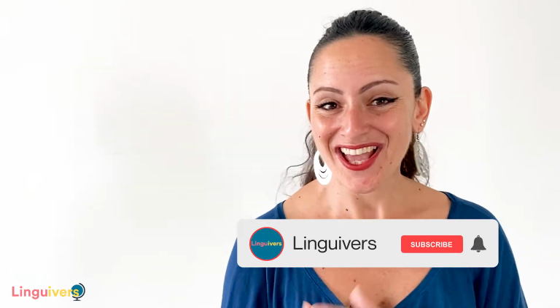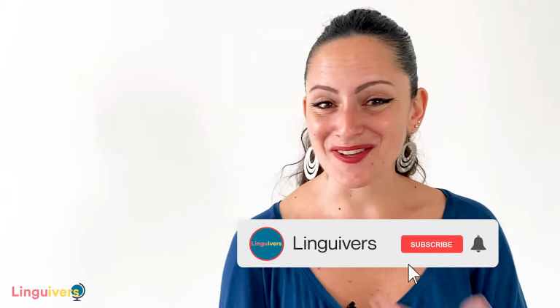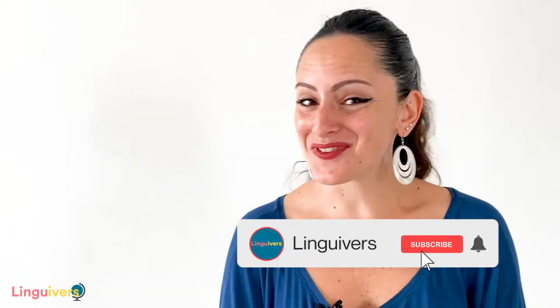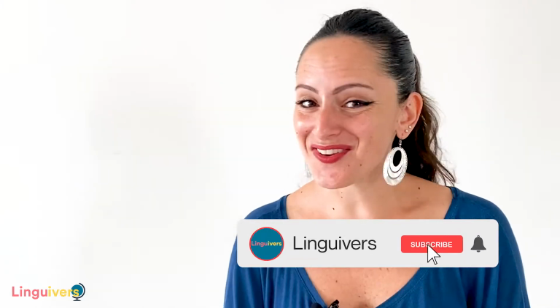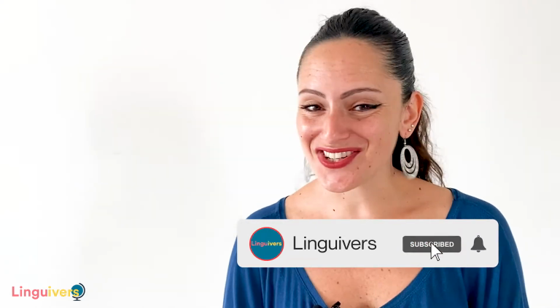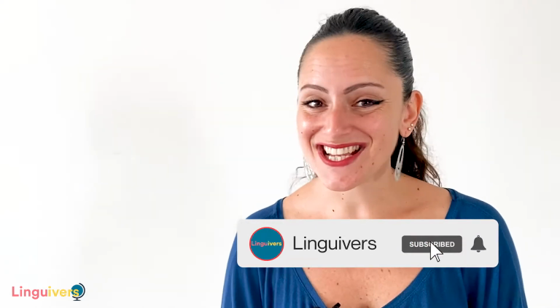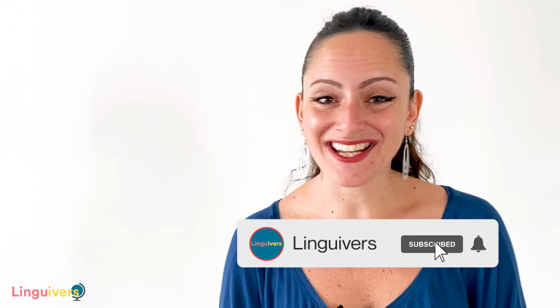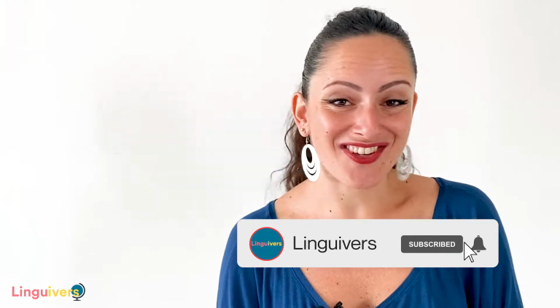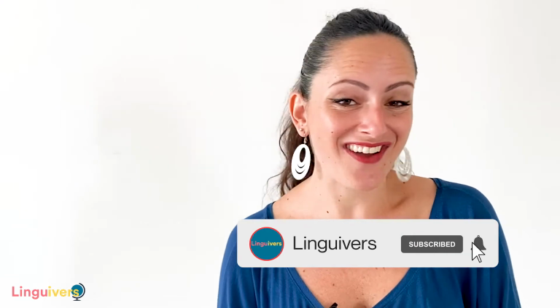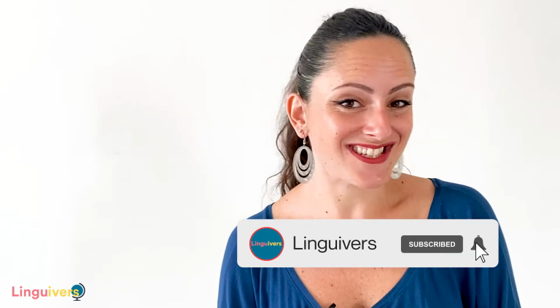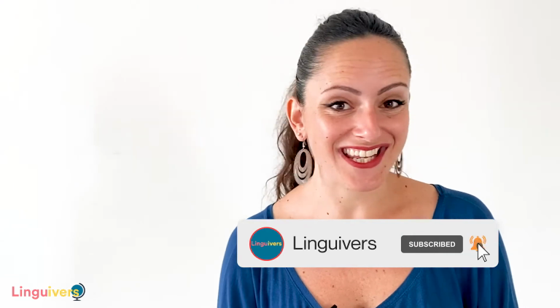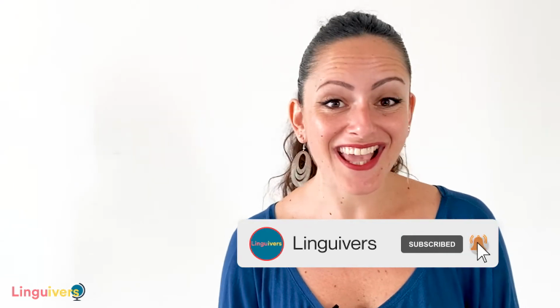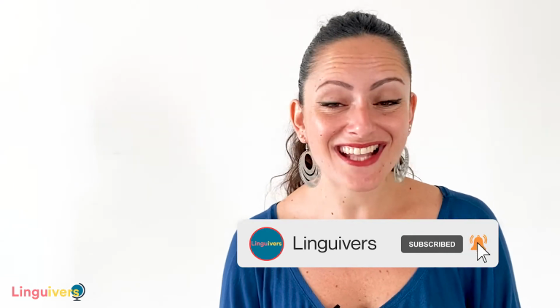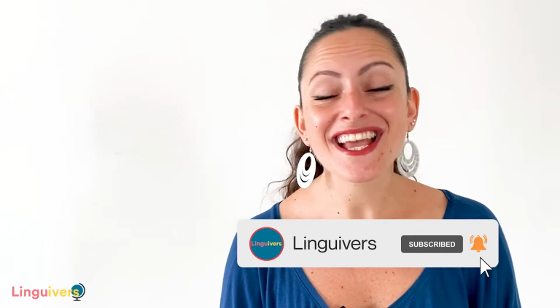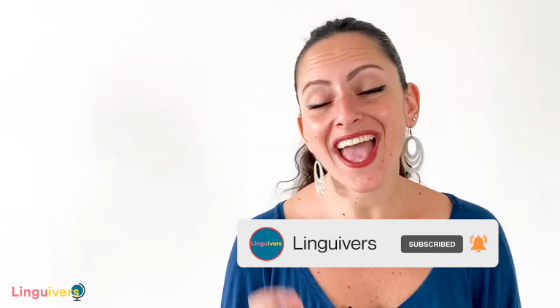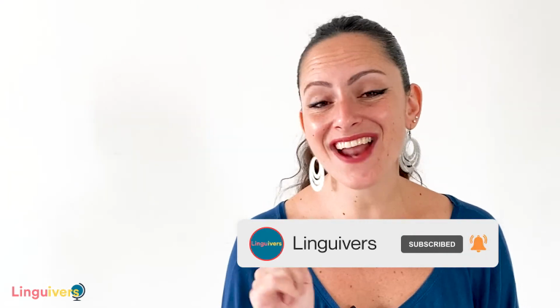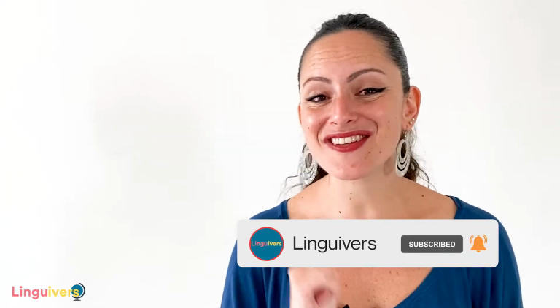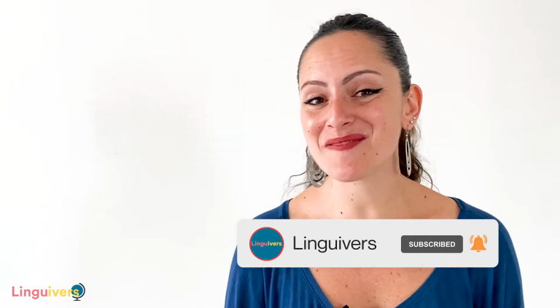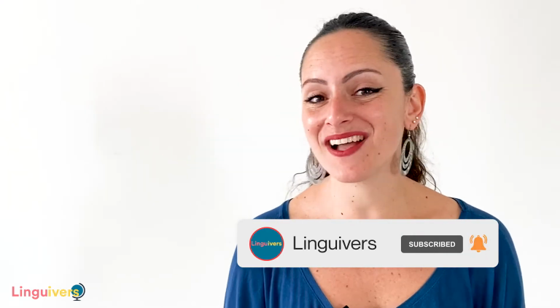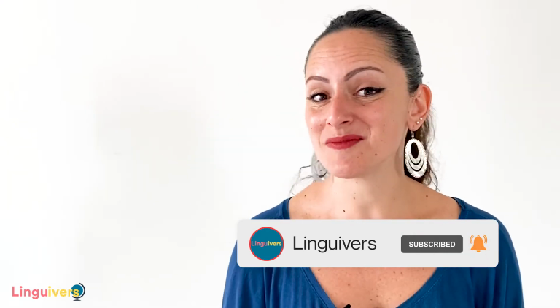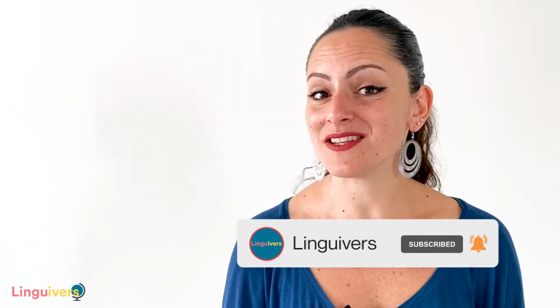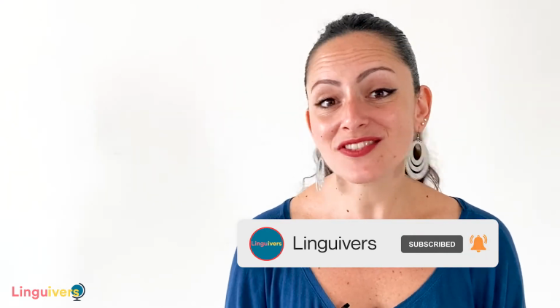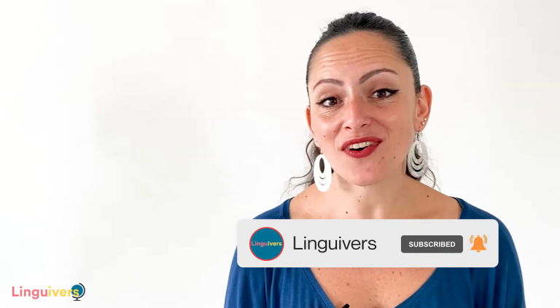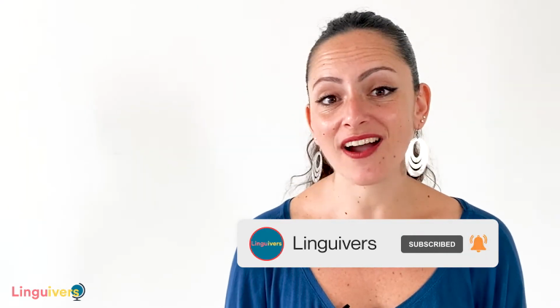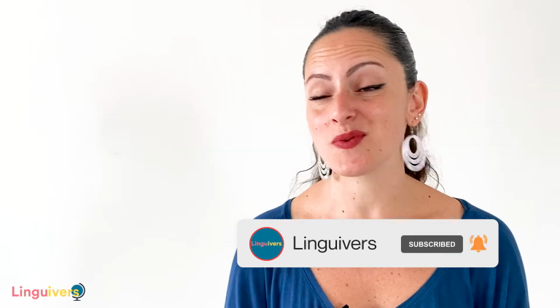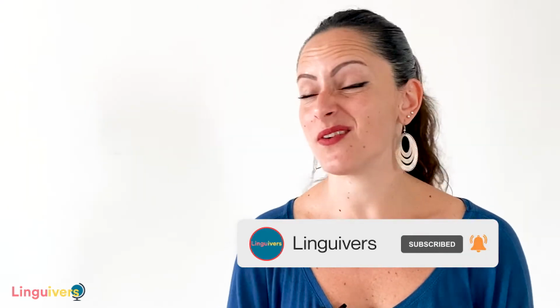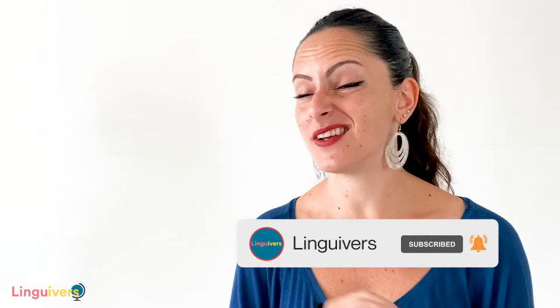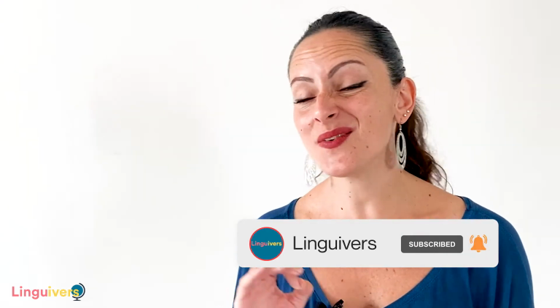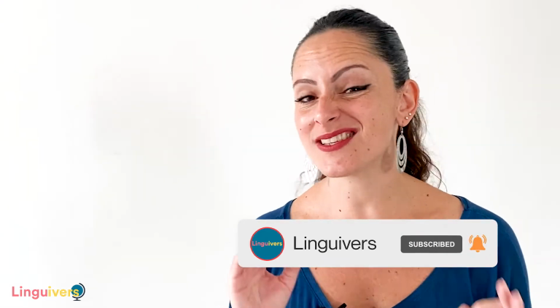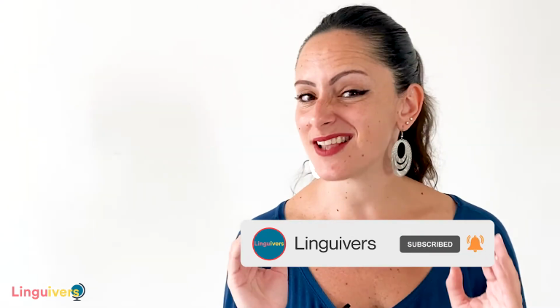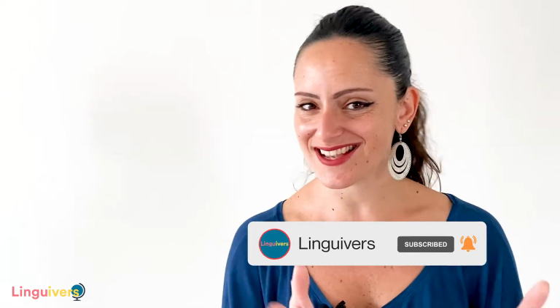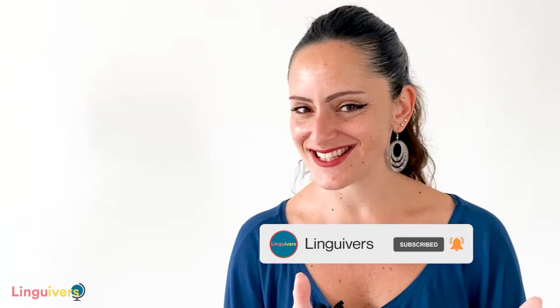Subscribe to our channel if you haven't done it yet and ring the bell to be notified with our newest lessons.